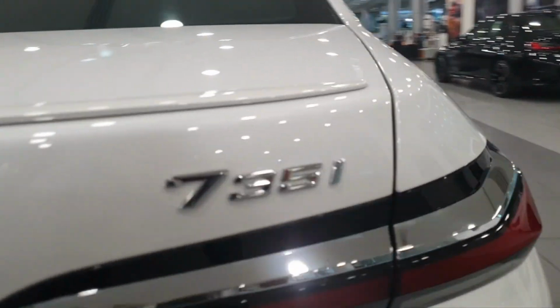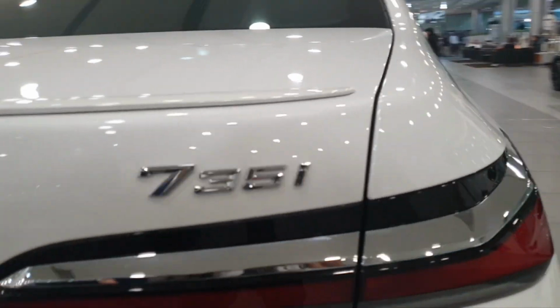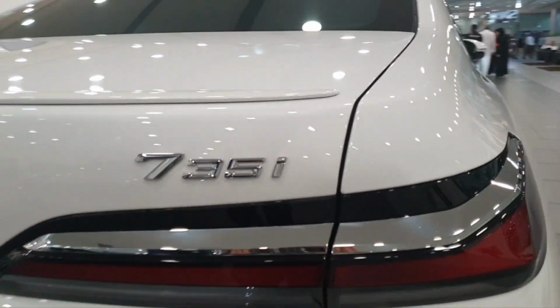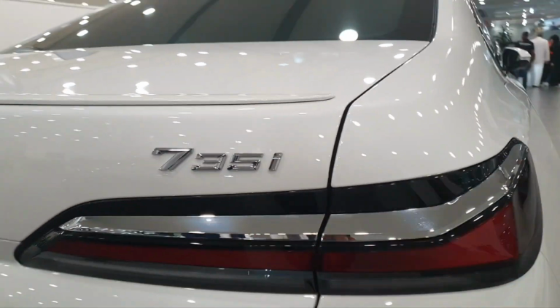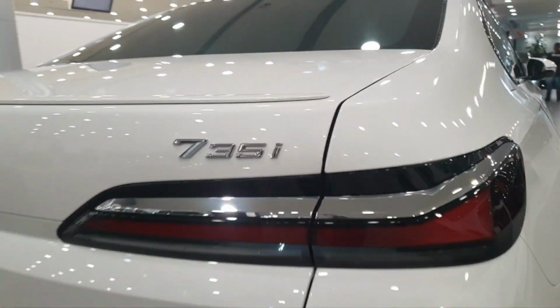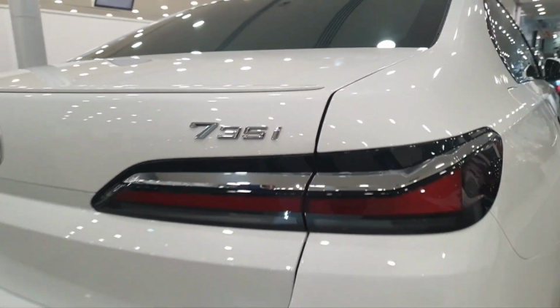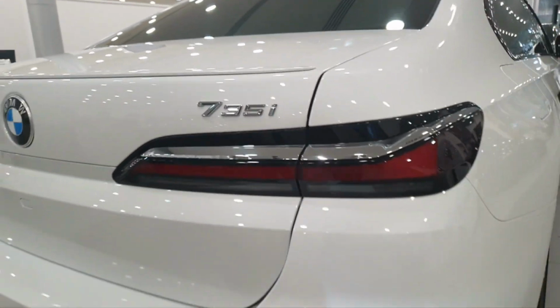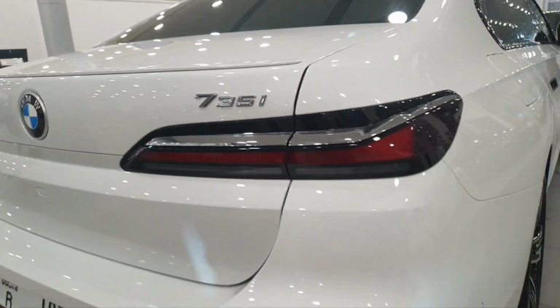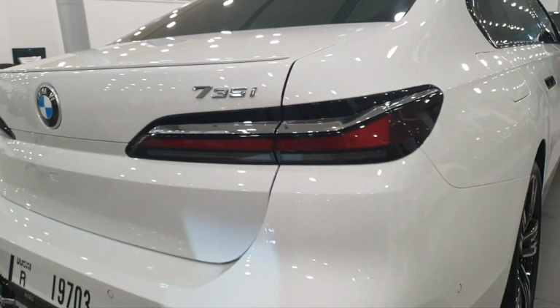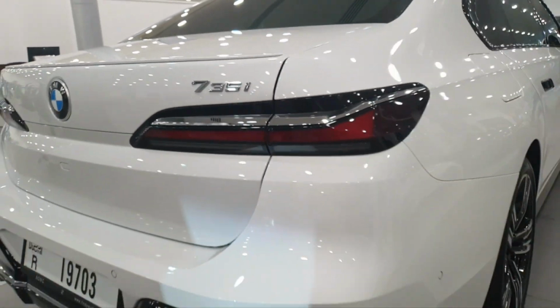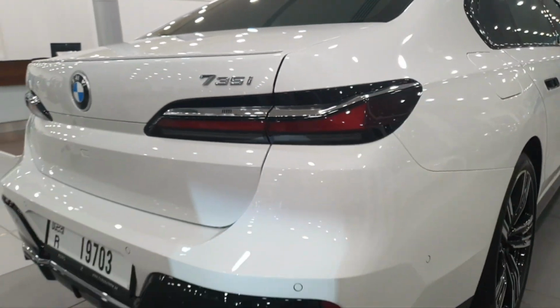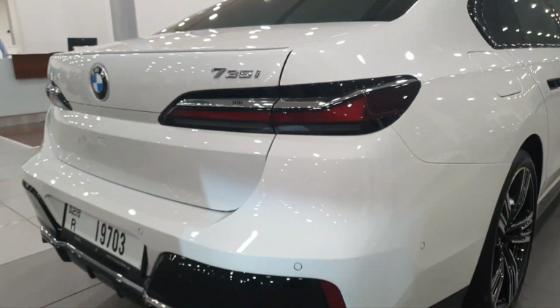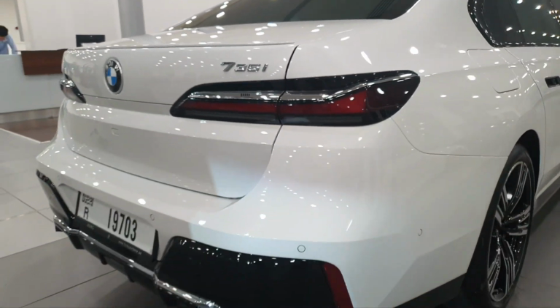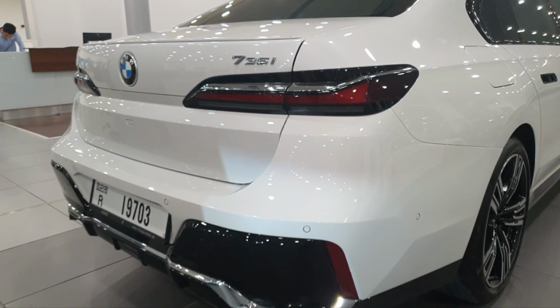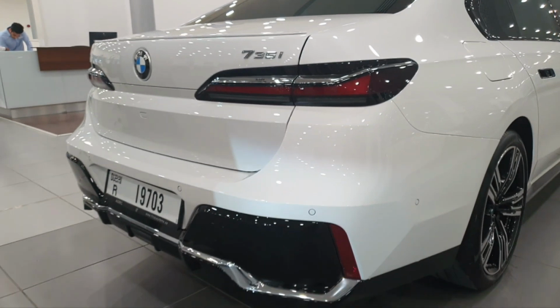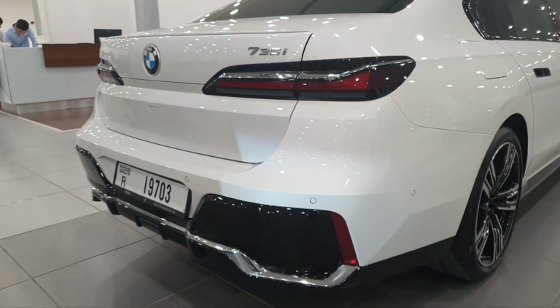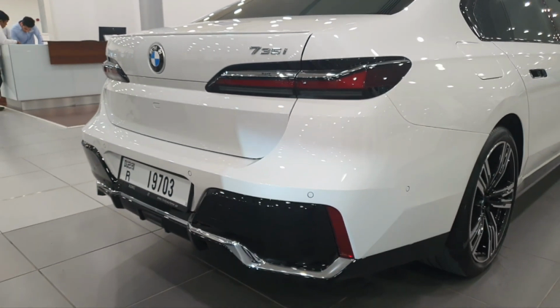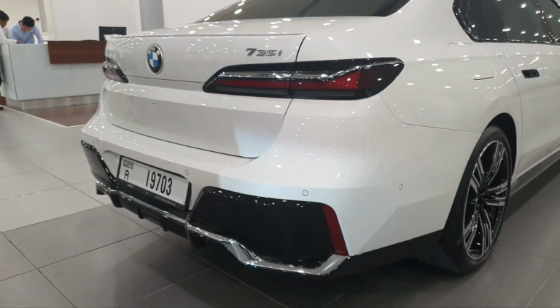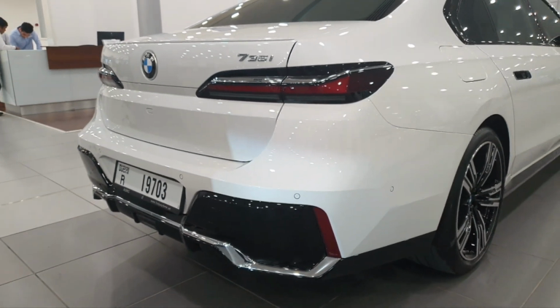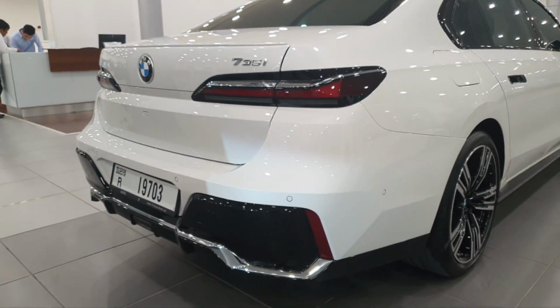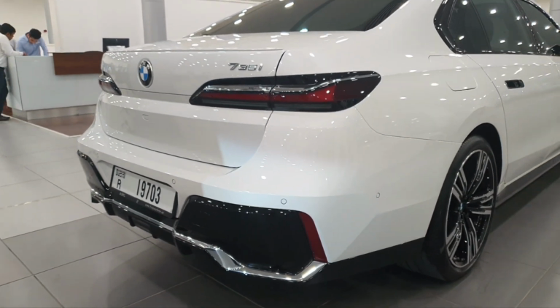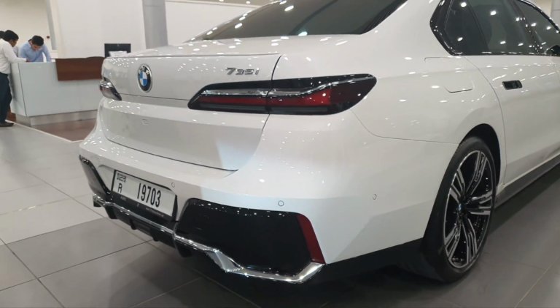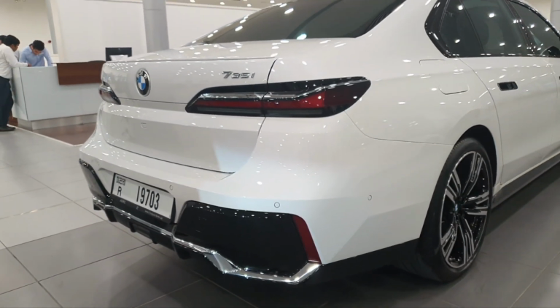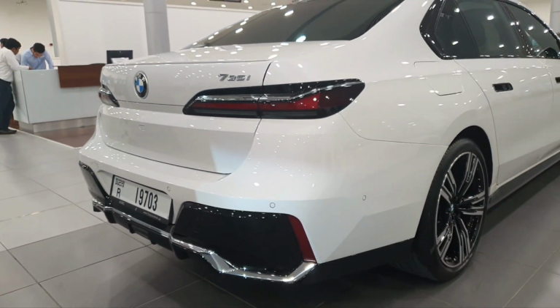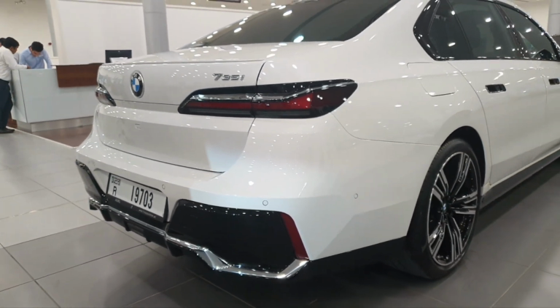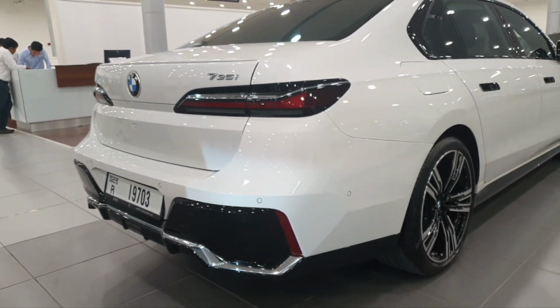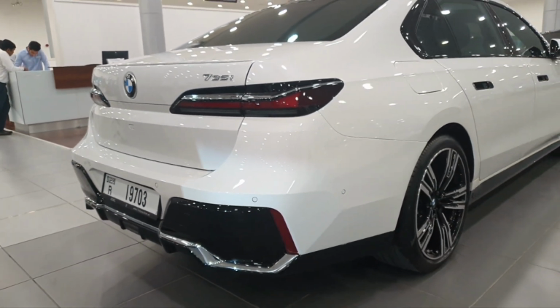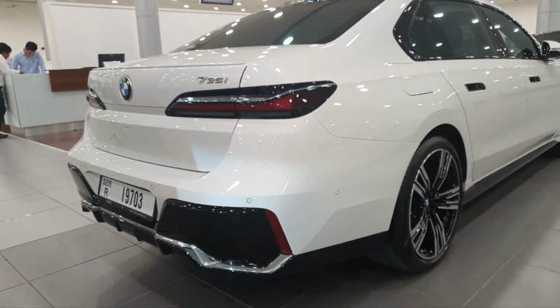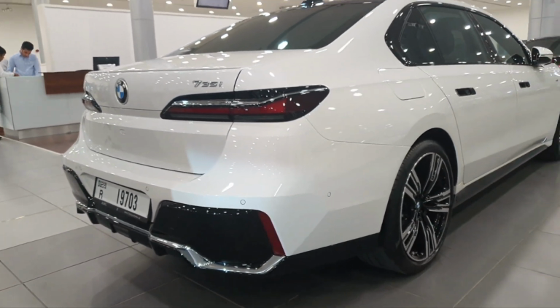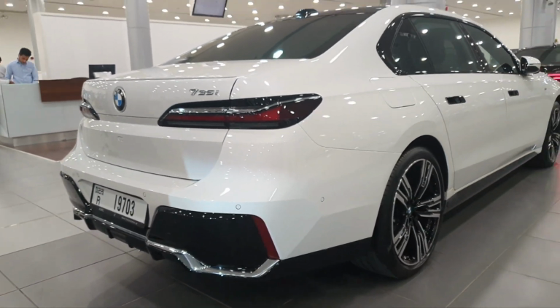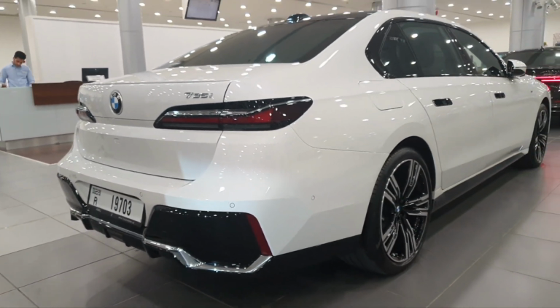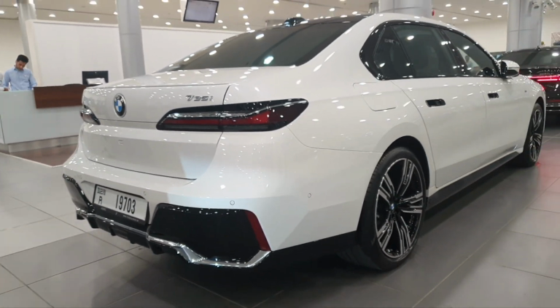This model is starting from 525,000 dirhams and it comes with a 3-liter V6 engine.